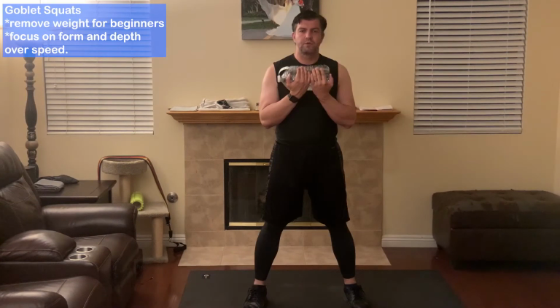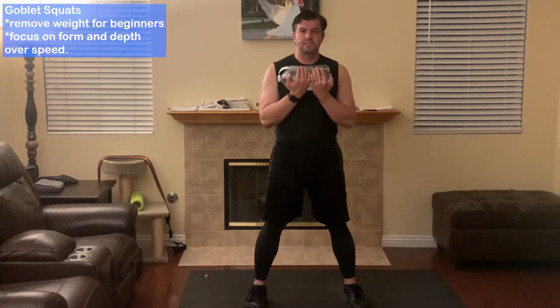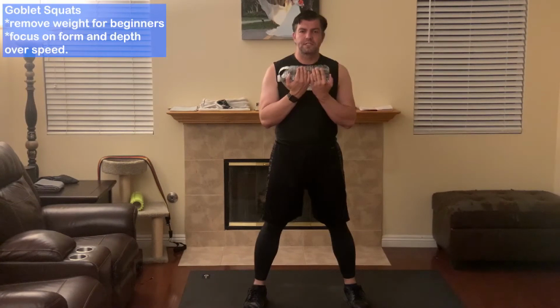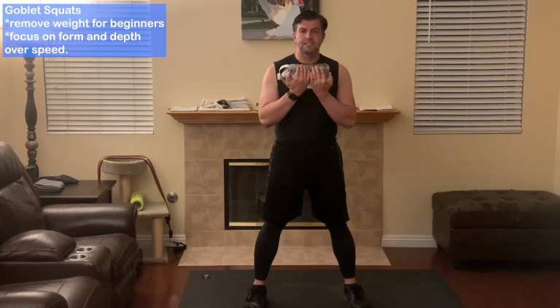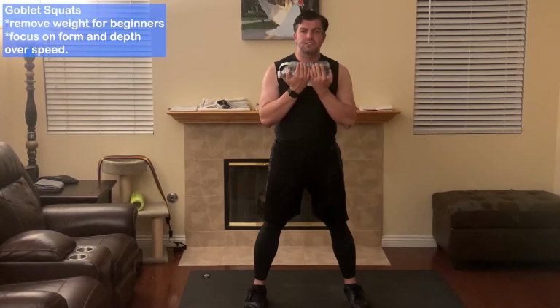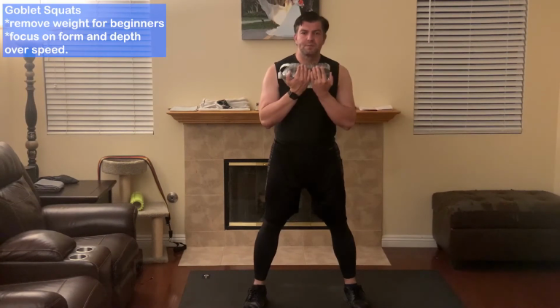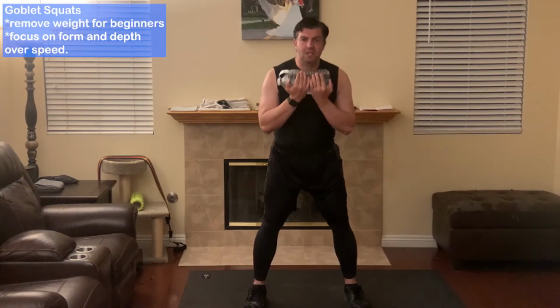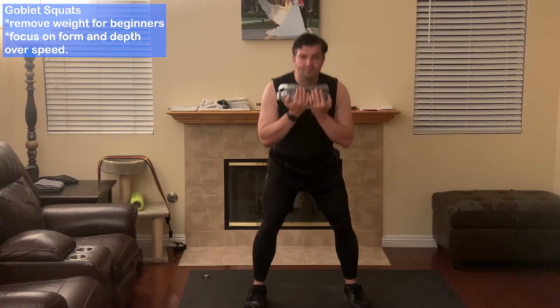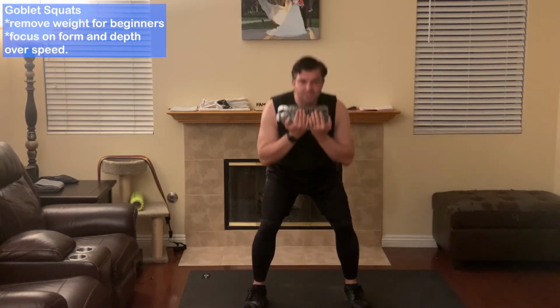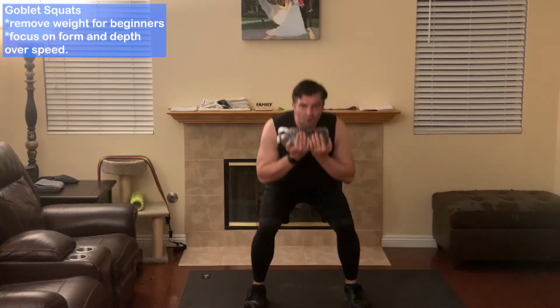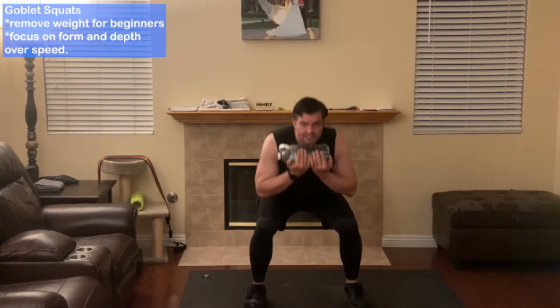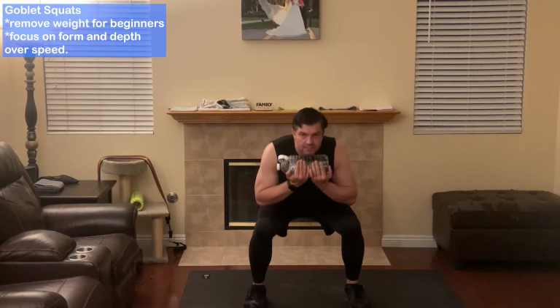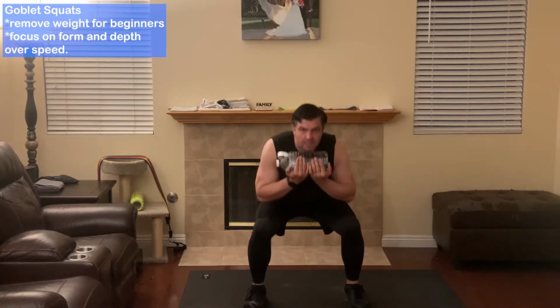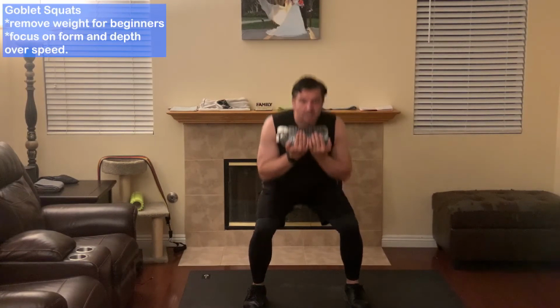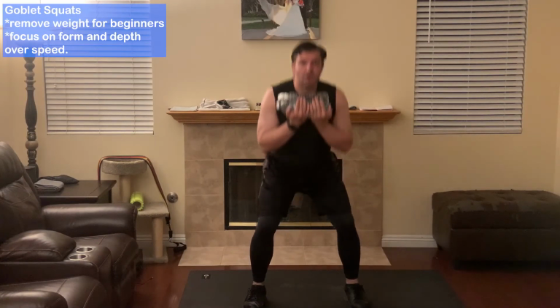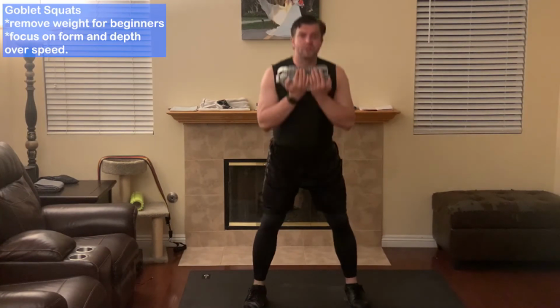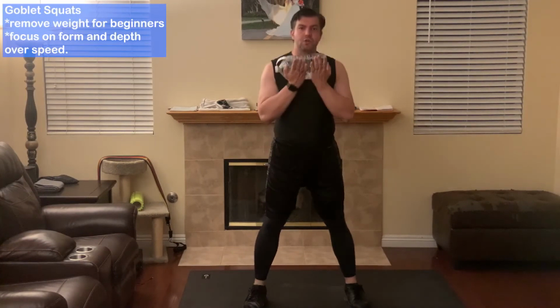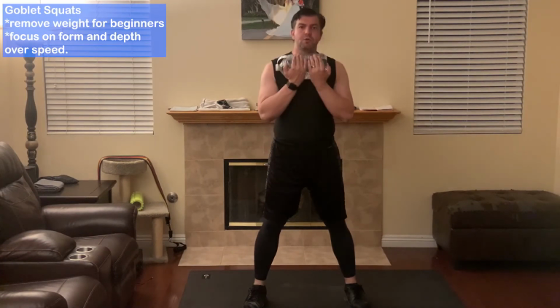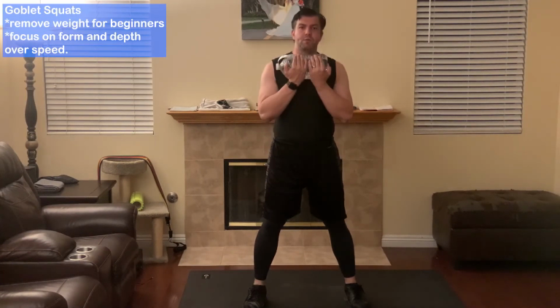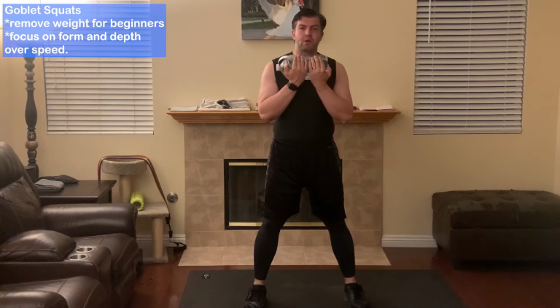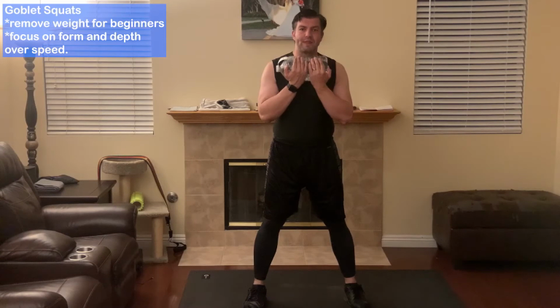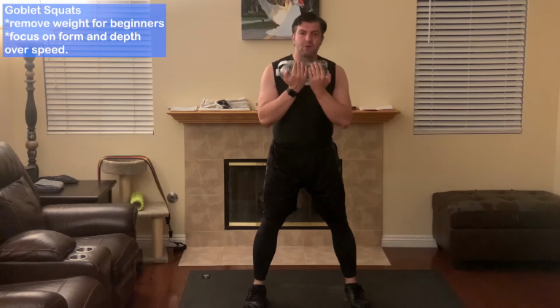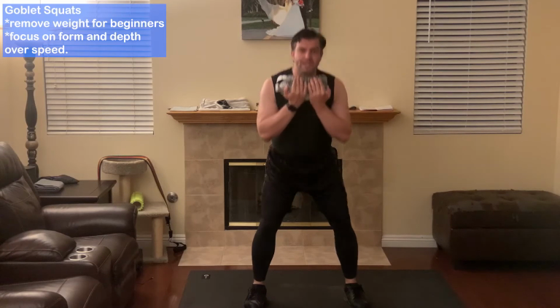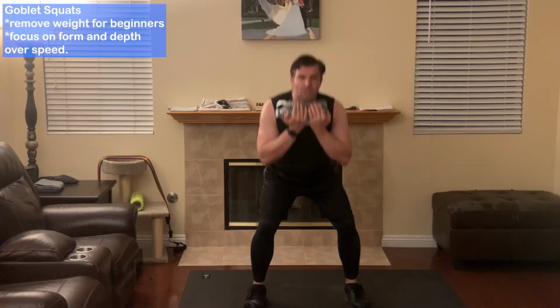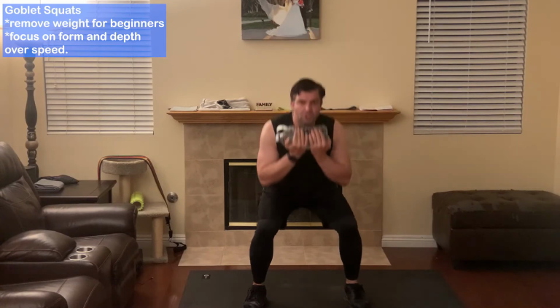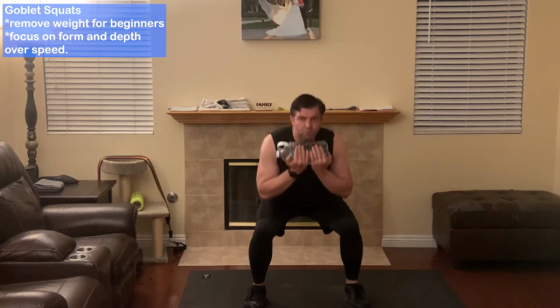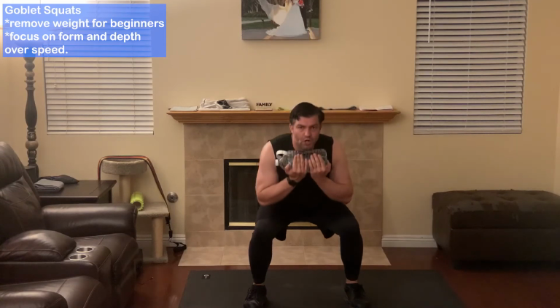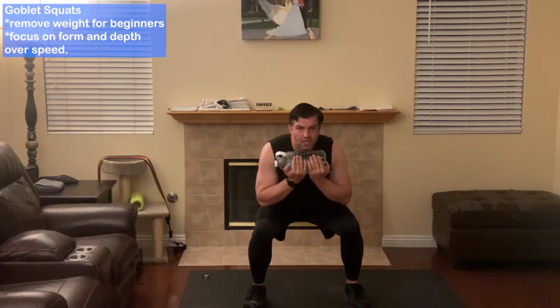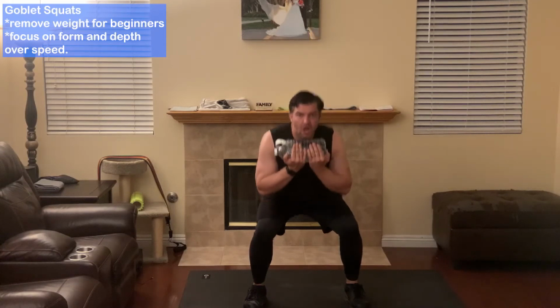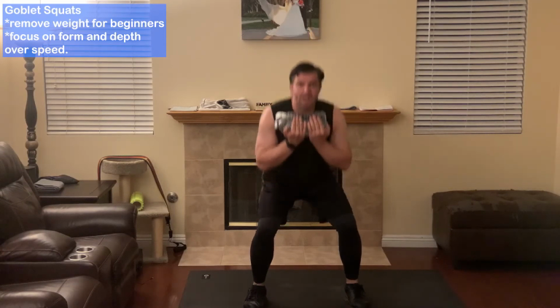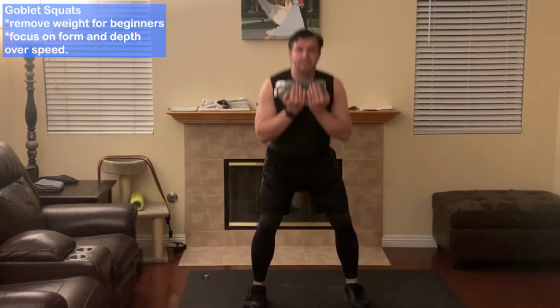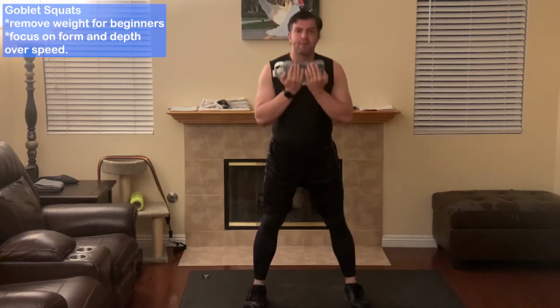First exercise is going to be the Goblet Squat and whether you do it with a weight or without a weight, just work on your depth.